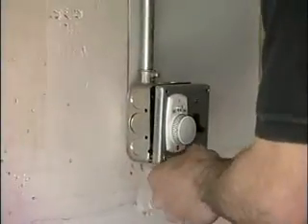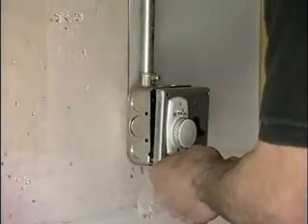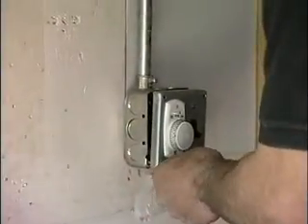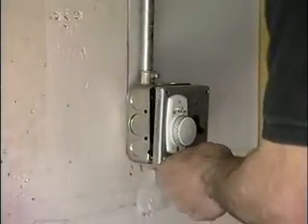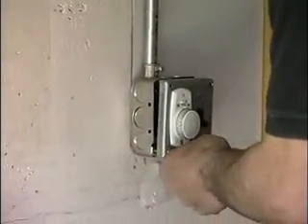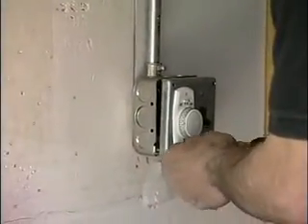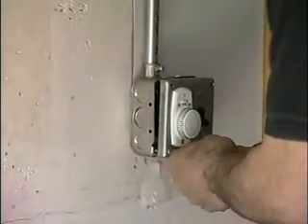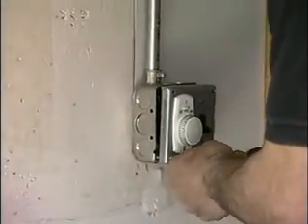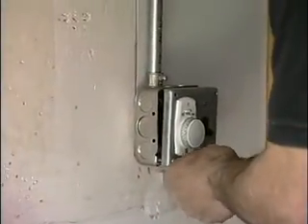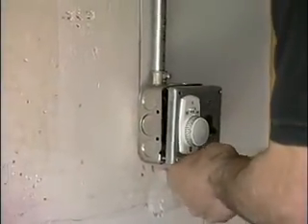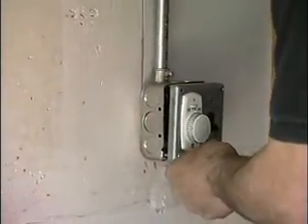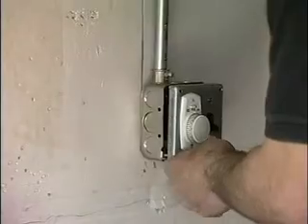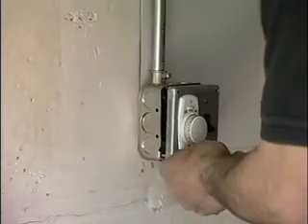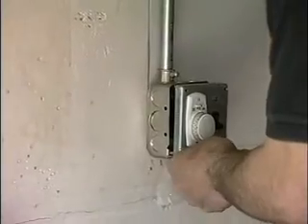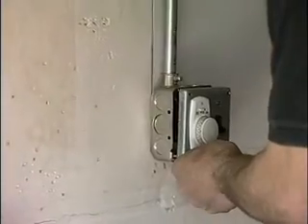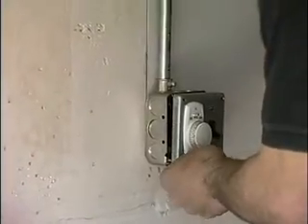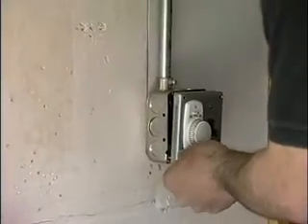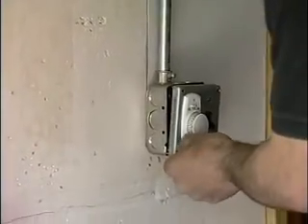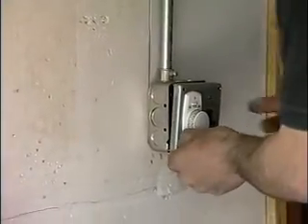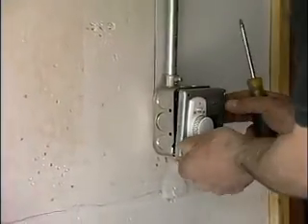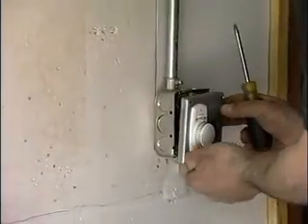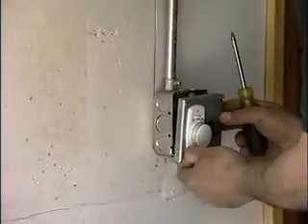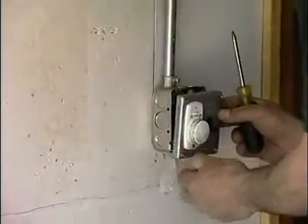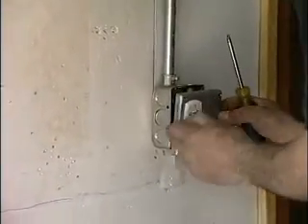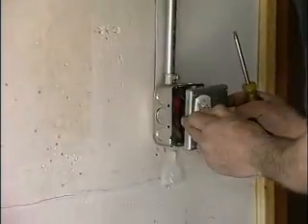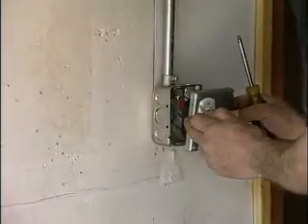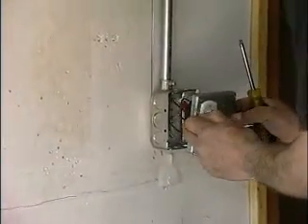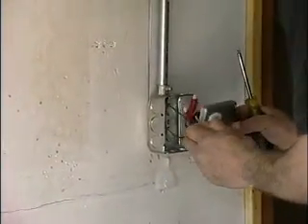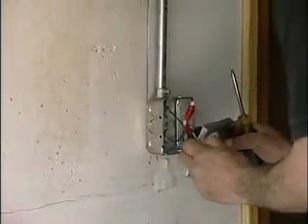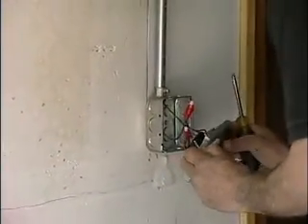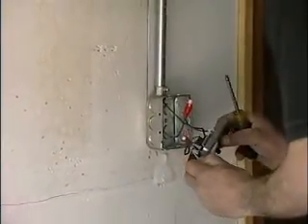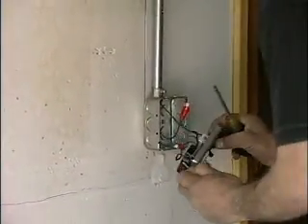First, Danny is going to run the electric for the red box. We're going to grab power right from that outlet switch.